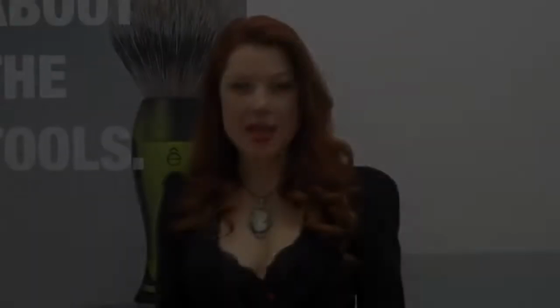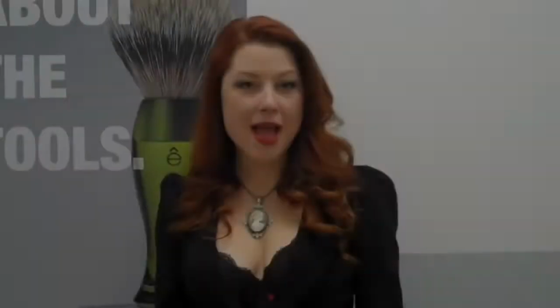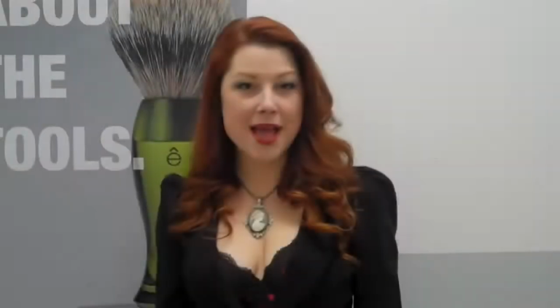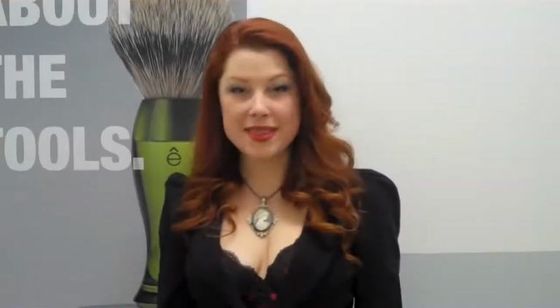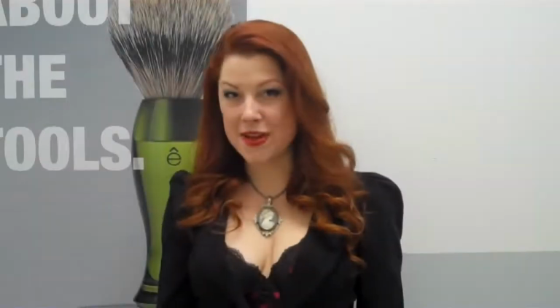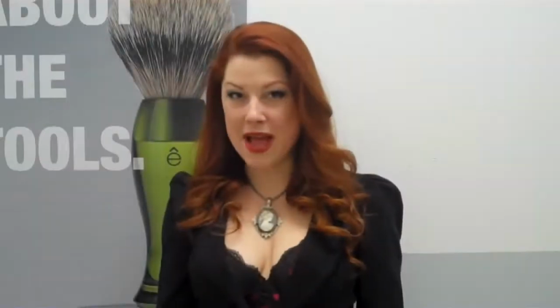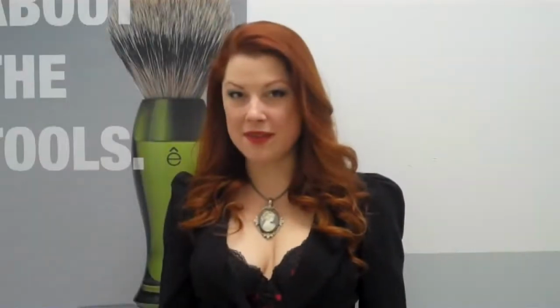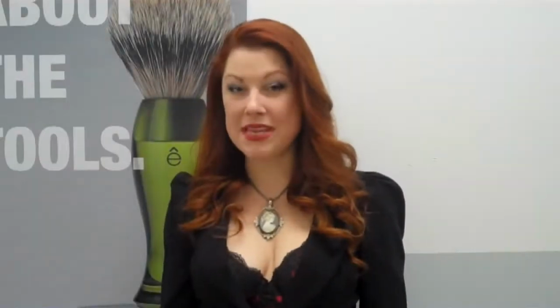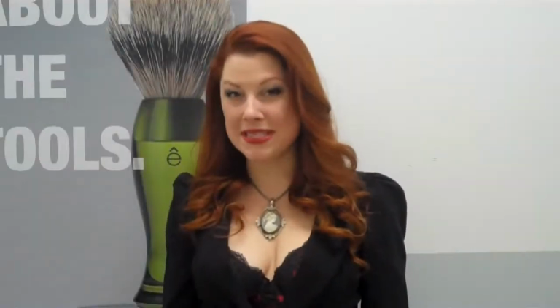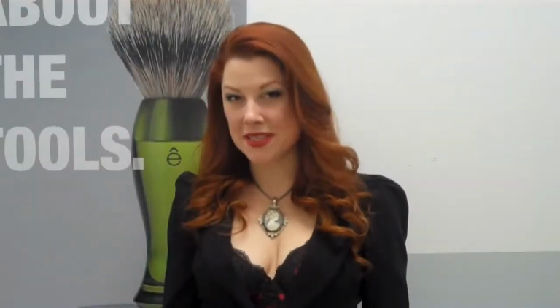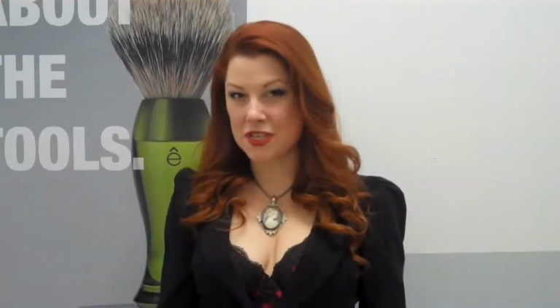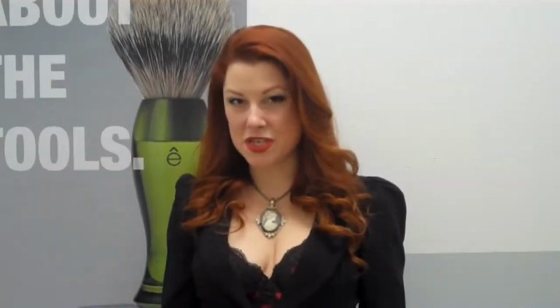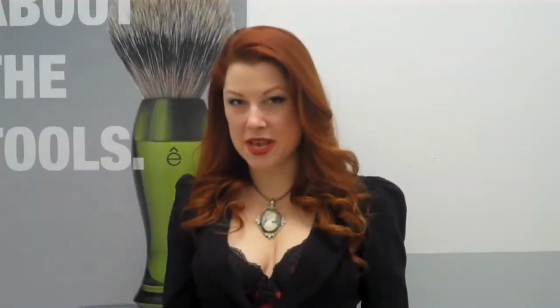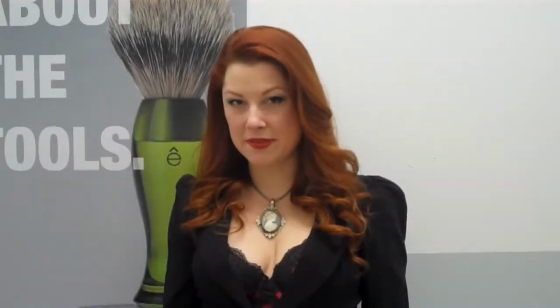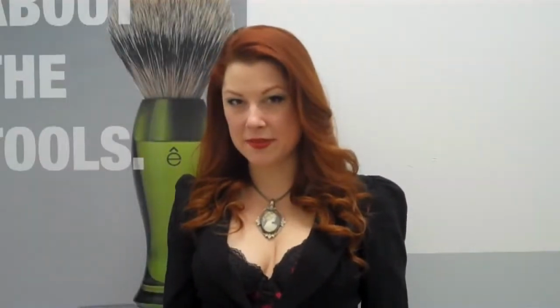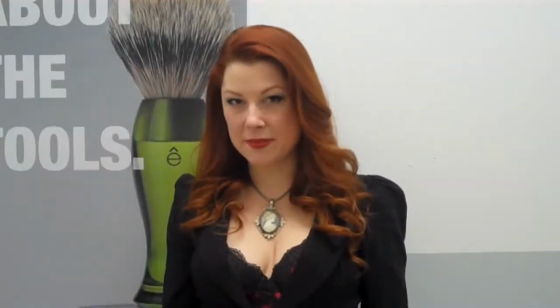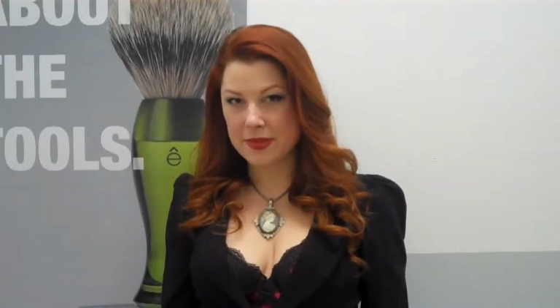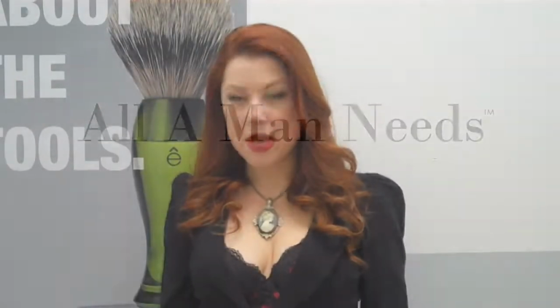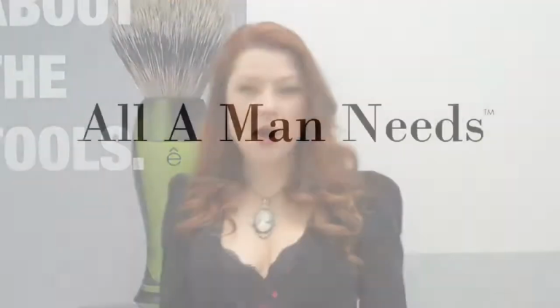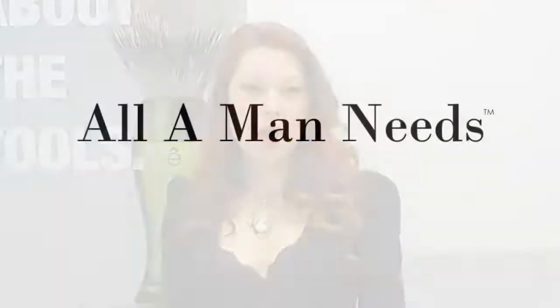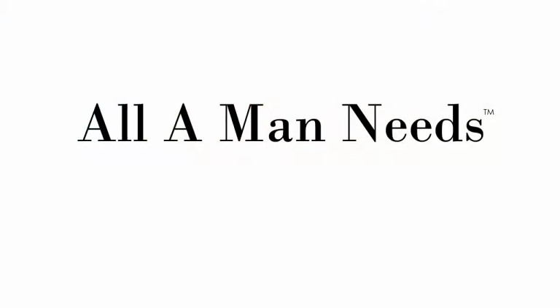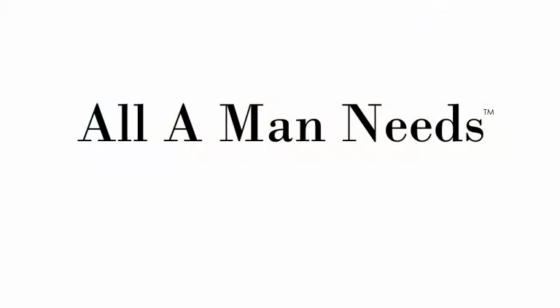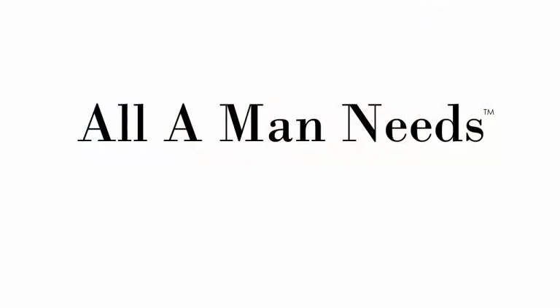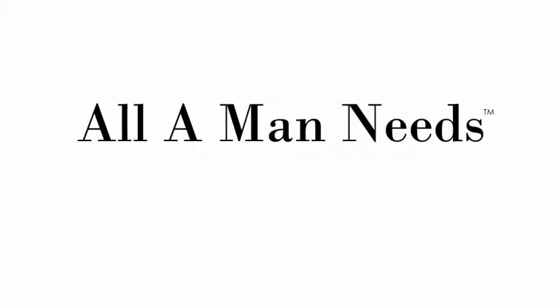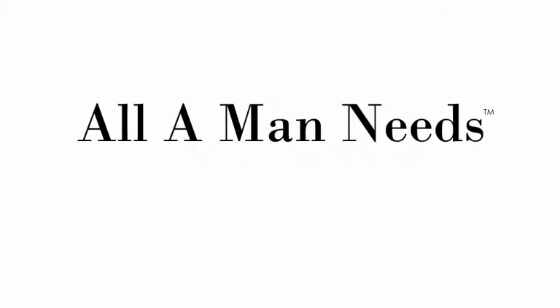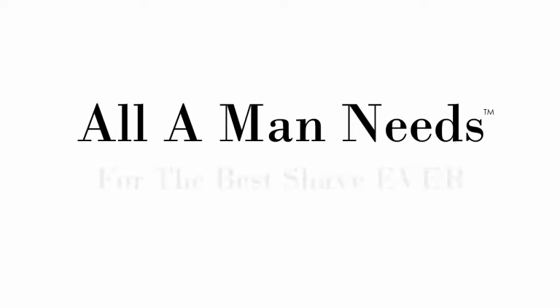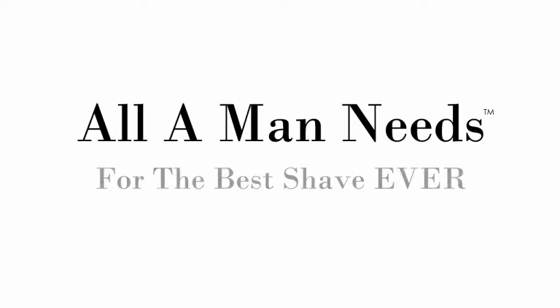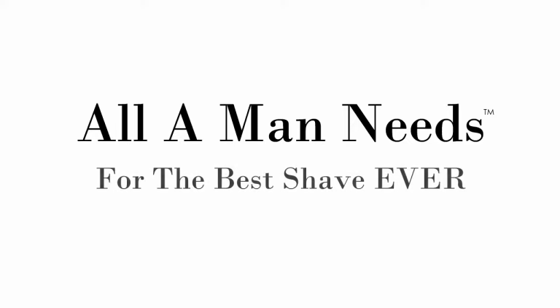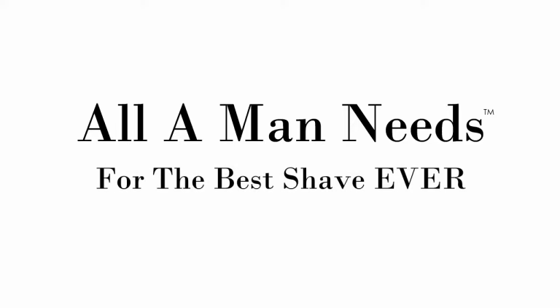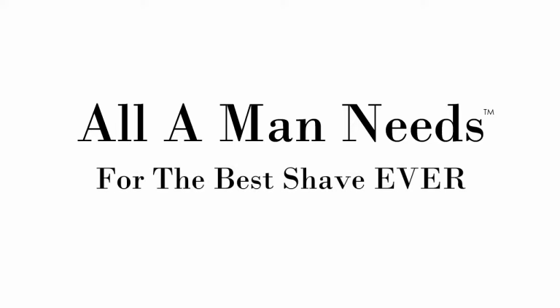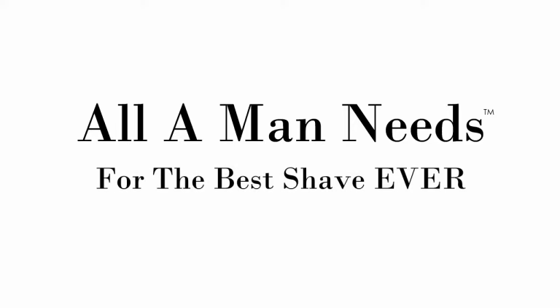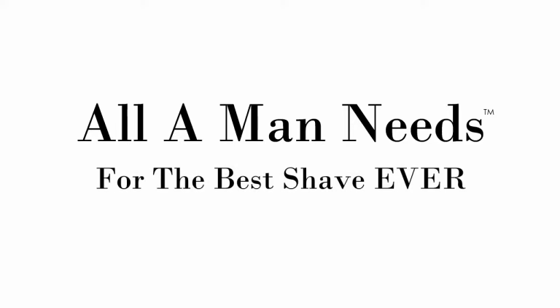And there you have the e-signature shave — all a man needs for the best shave ever.